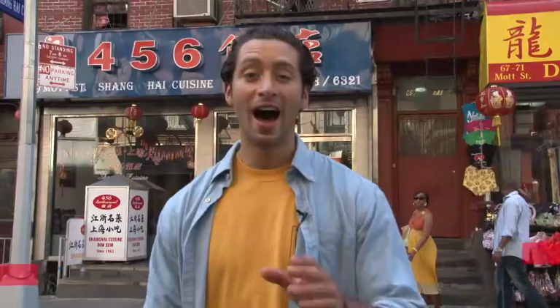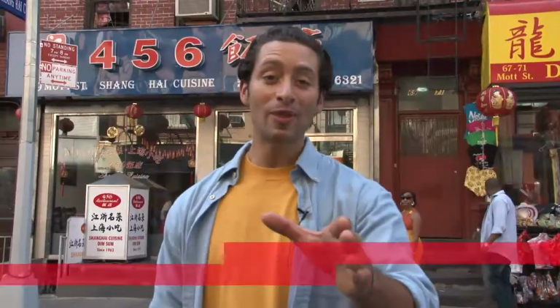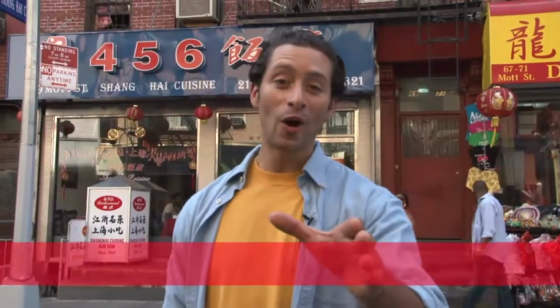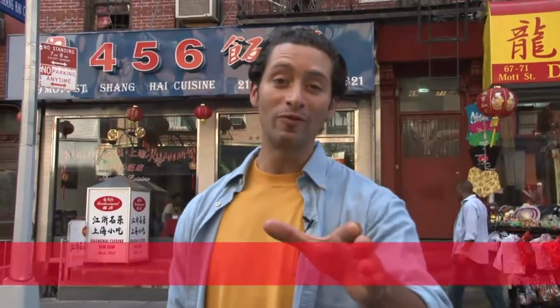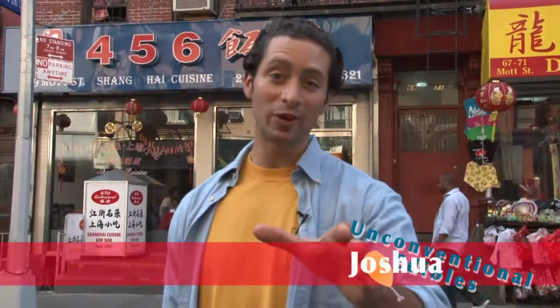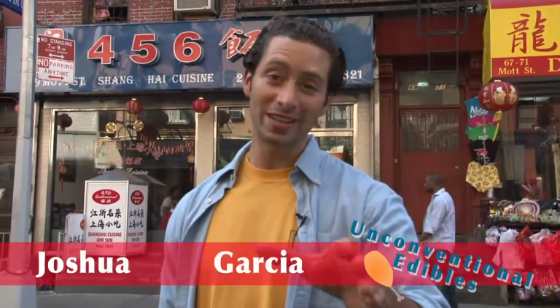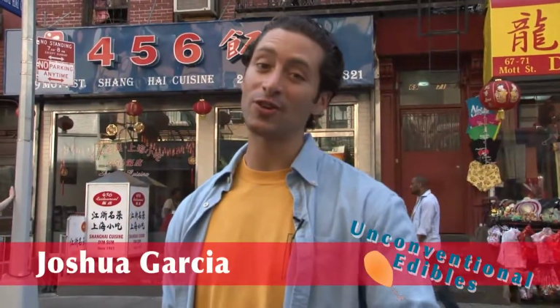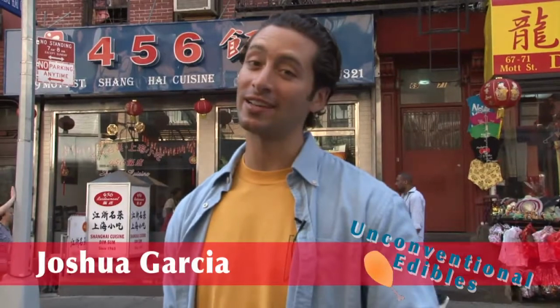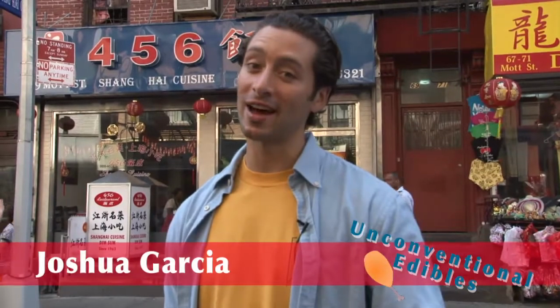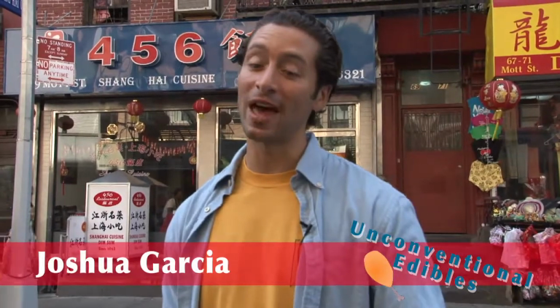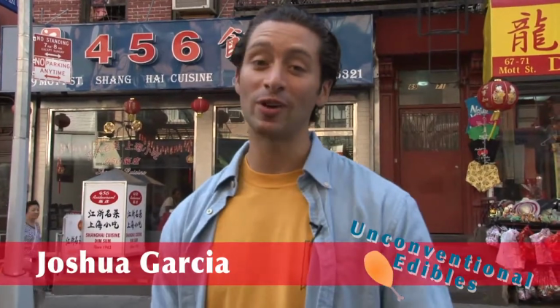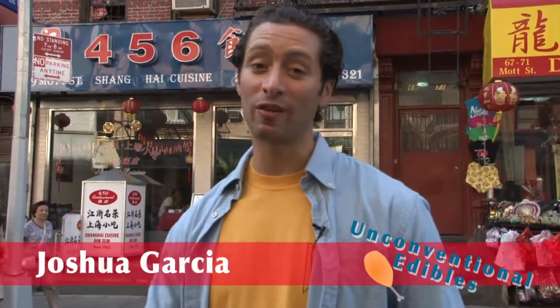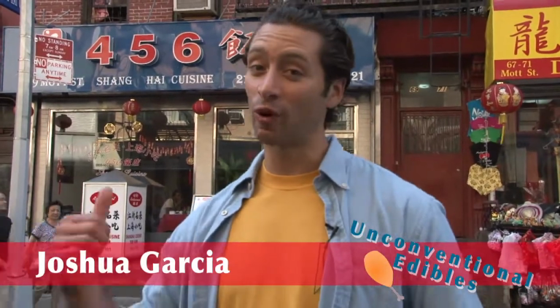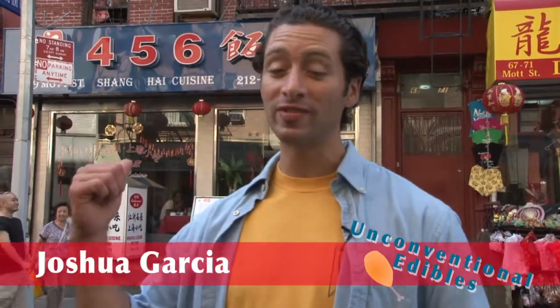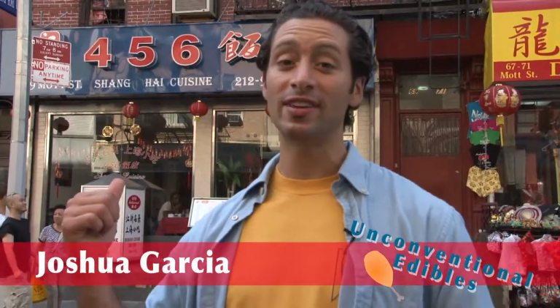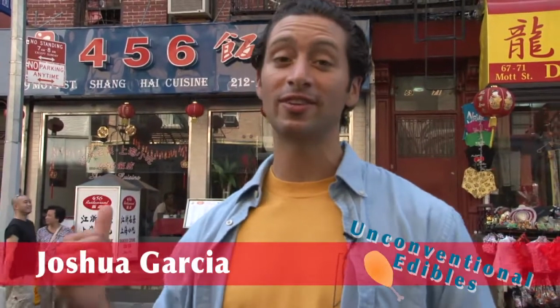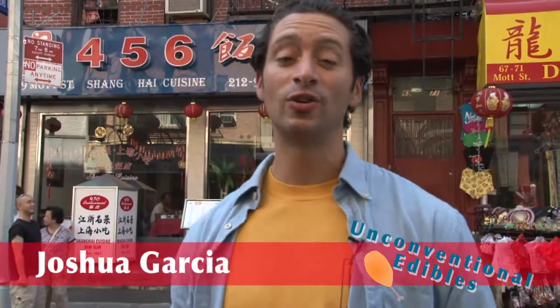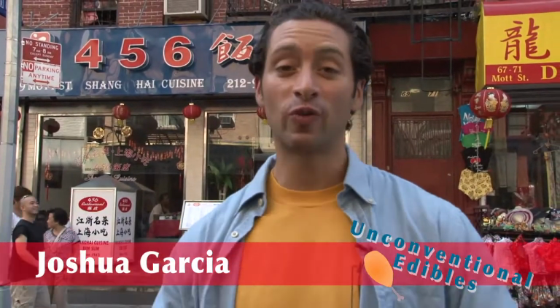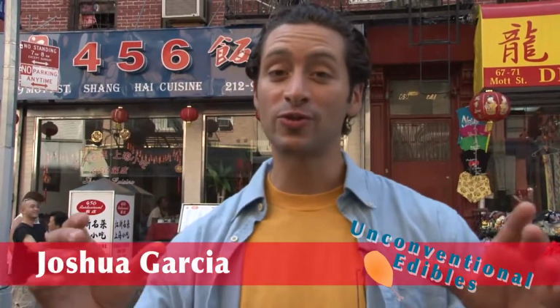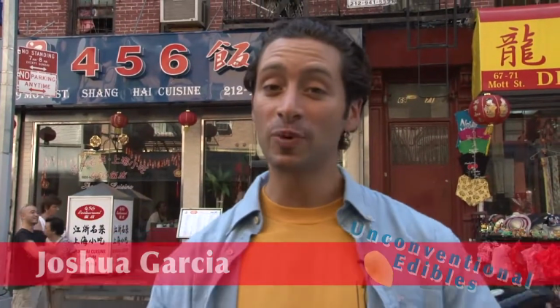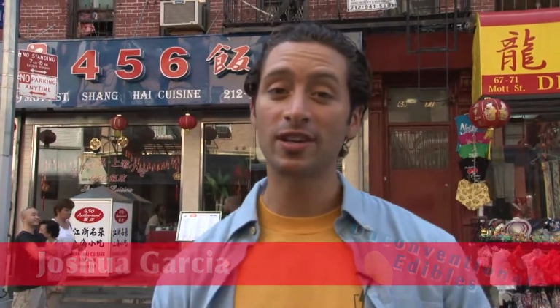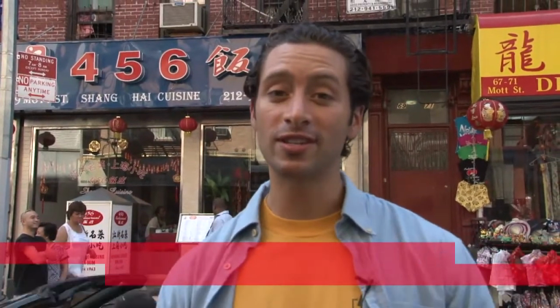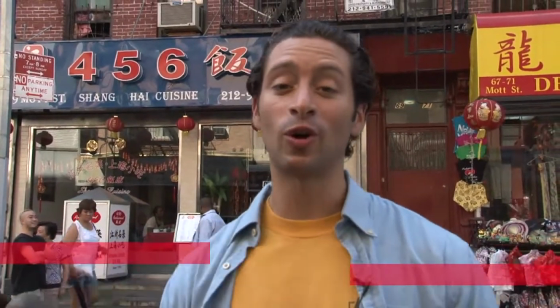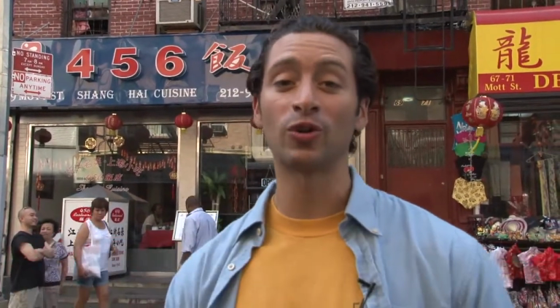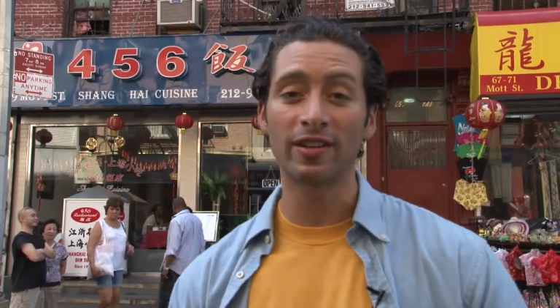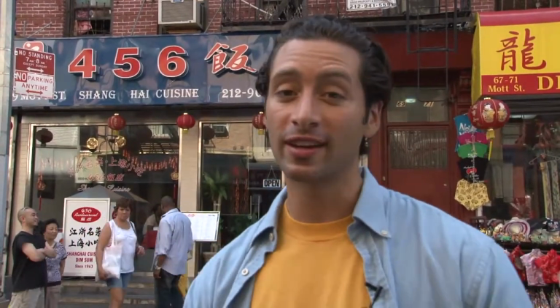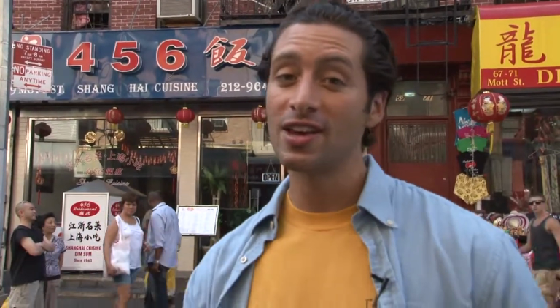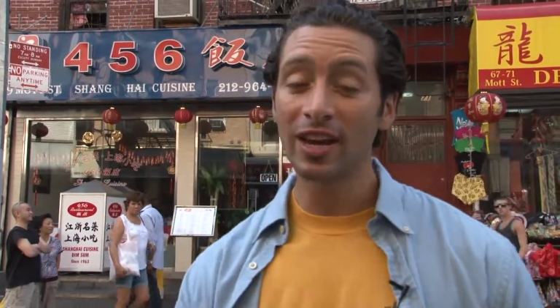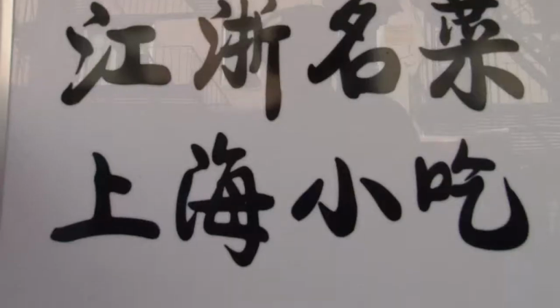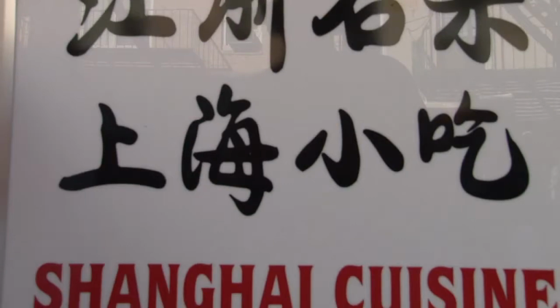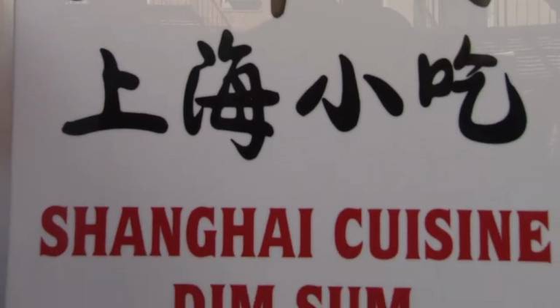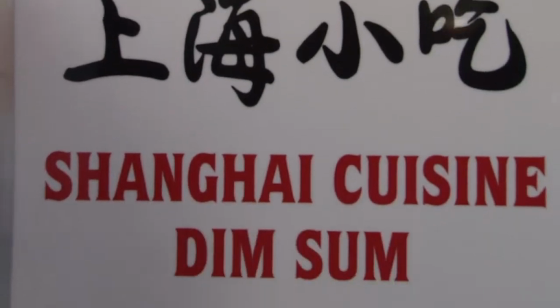I'm in the heart of New York City's Chinatown, at Restaurant 456, known for its super delicious and ultra-authentic Shanghai Chinese cuisine.